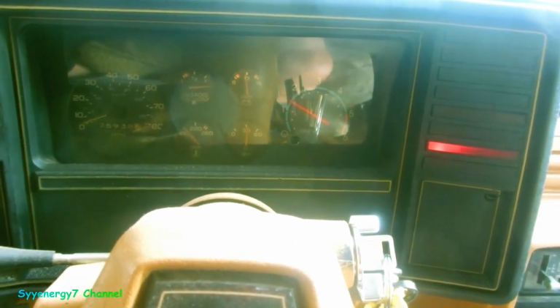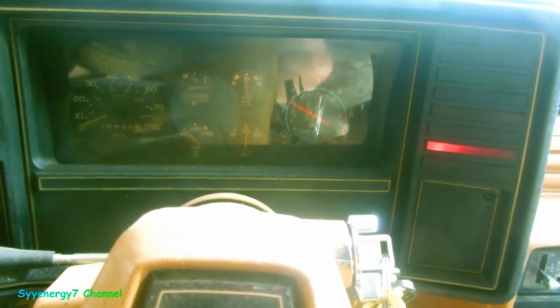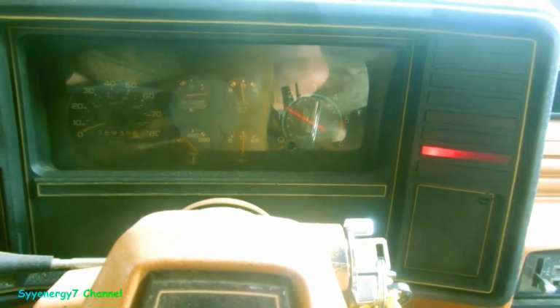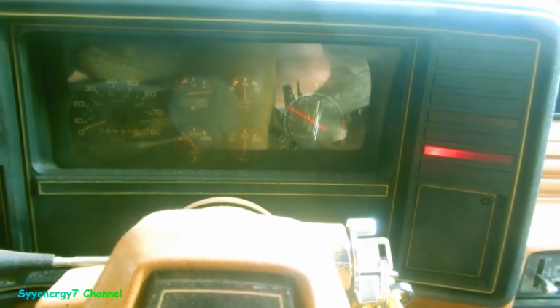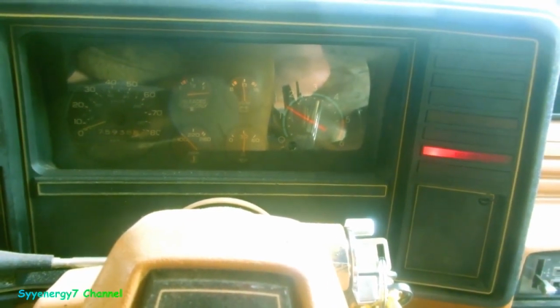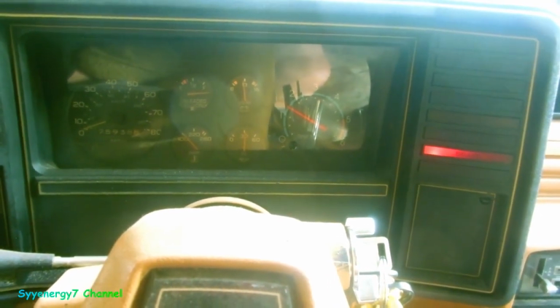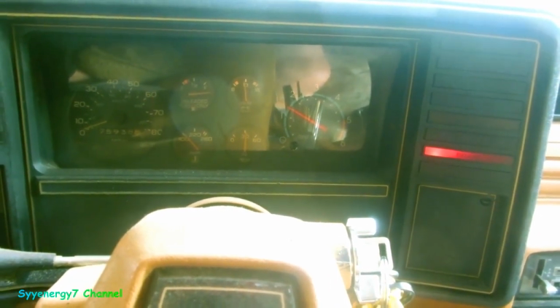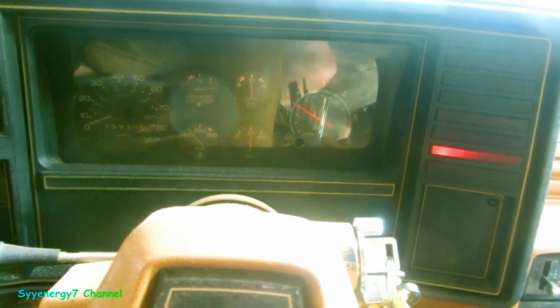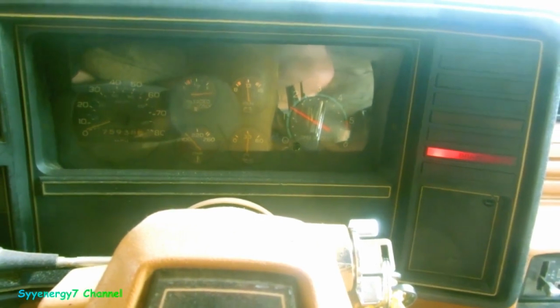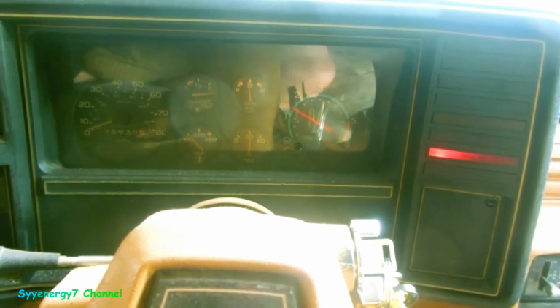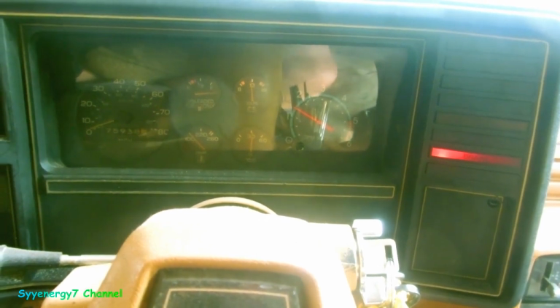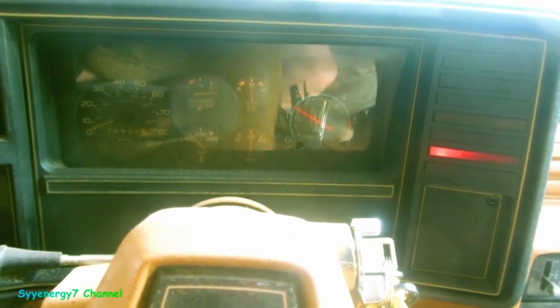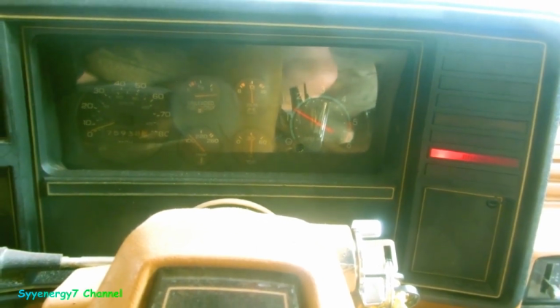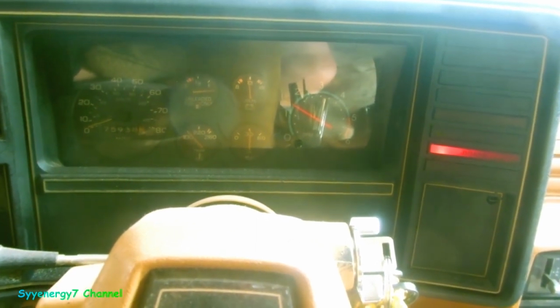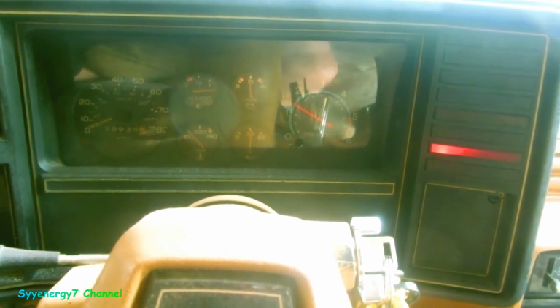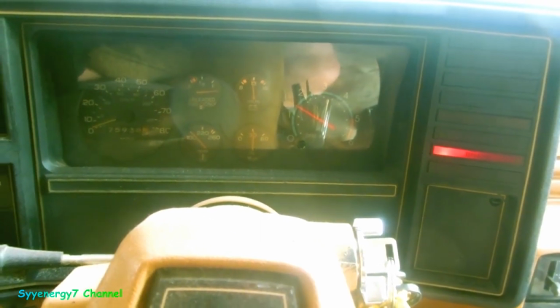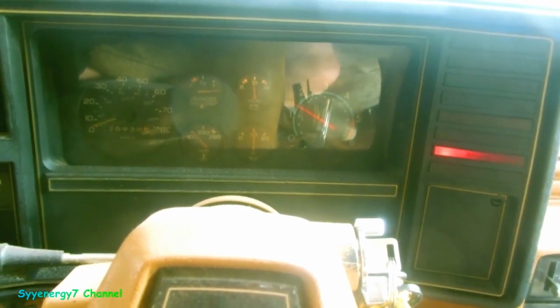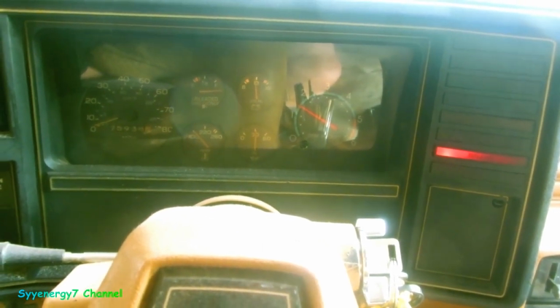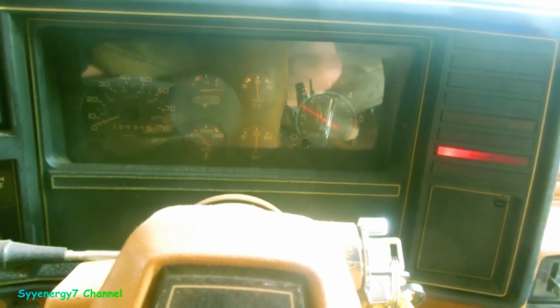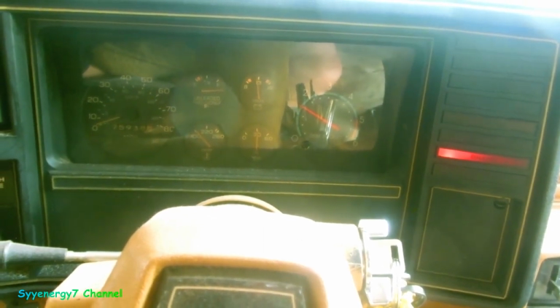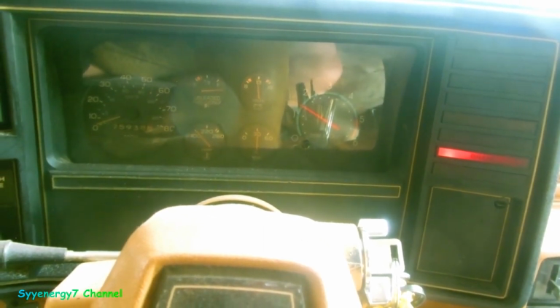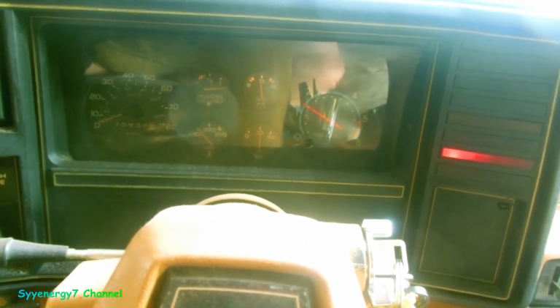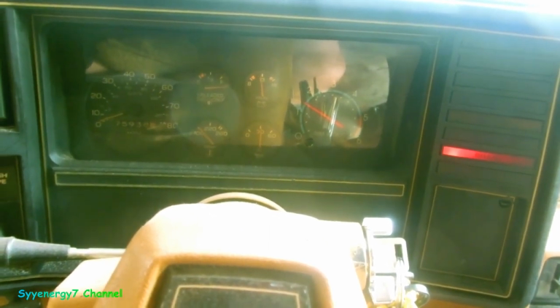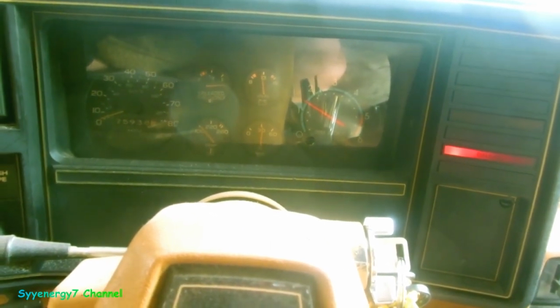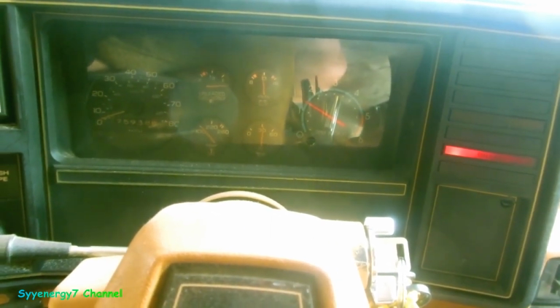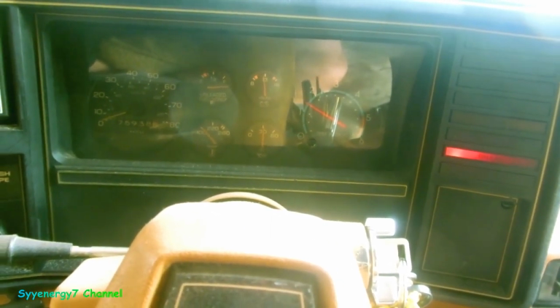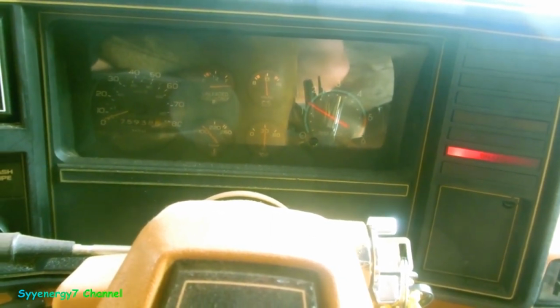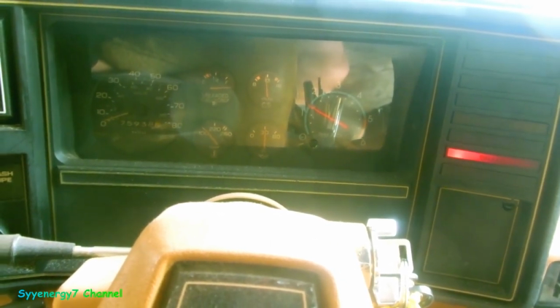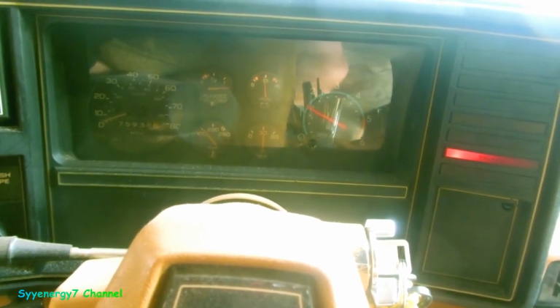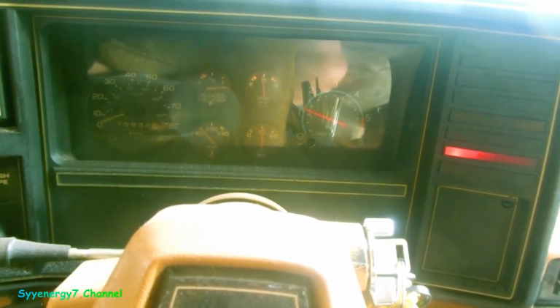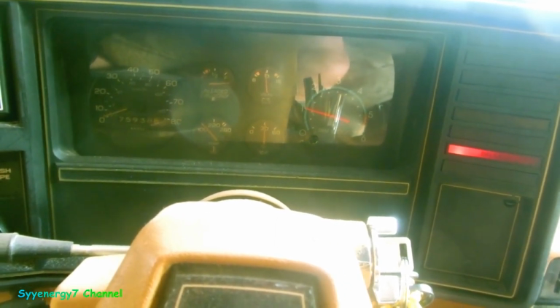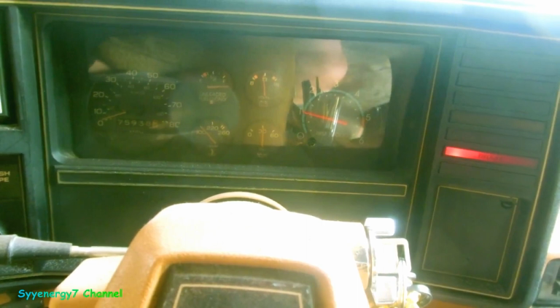Well, here's the problem, just like I expected — carburetor got gummed up. Let up the gas — here's the idle.